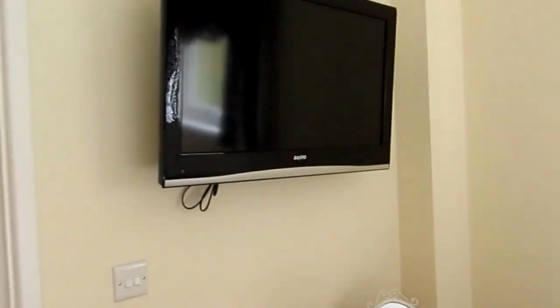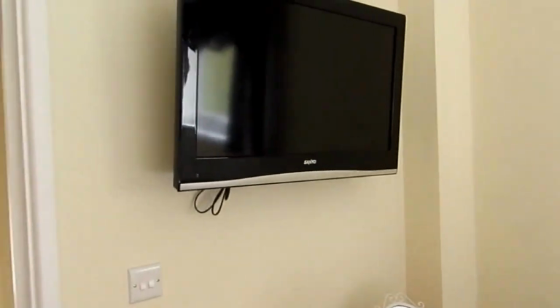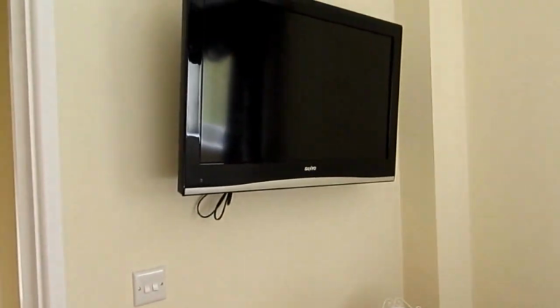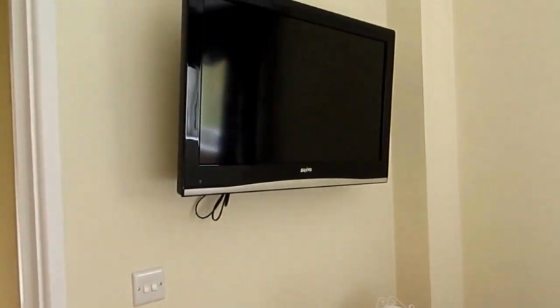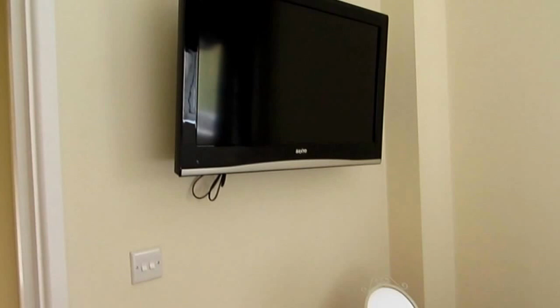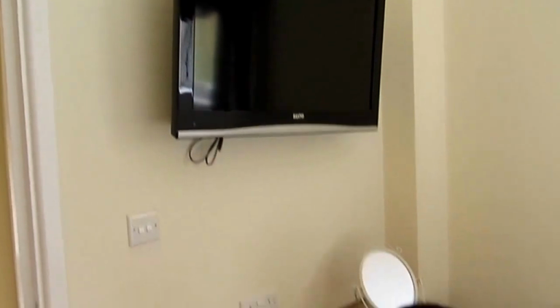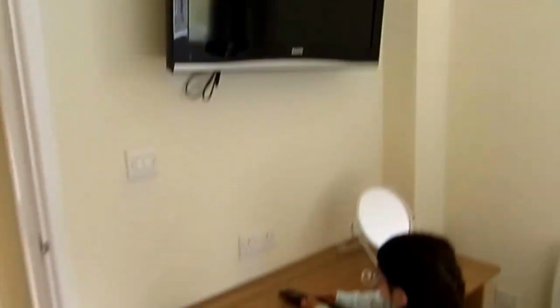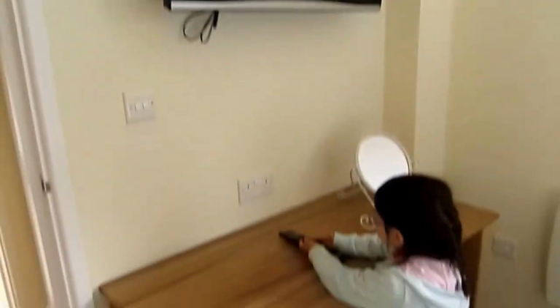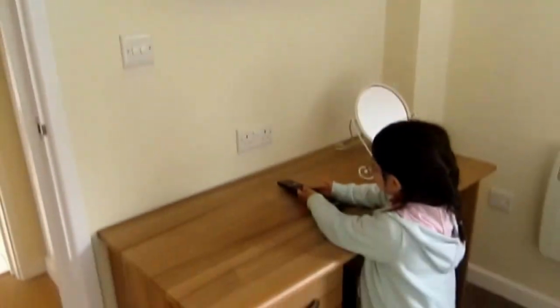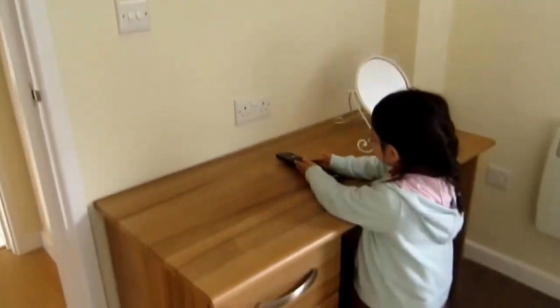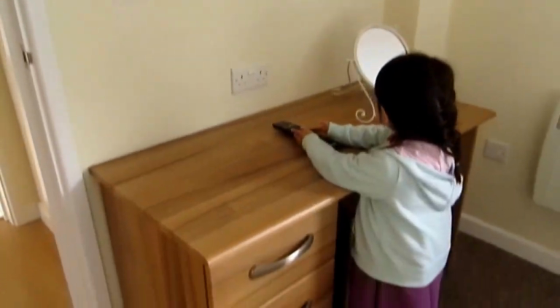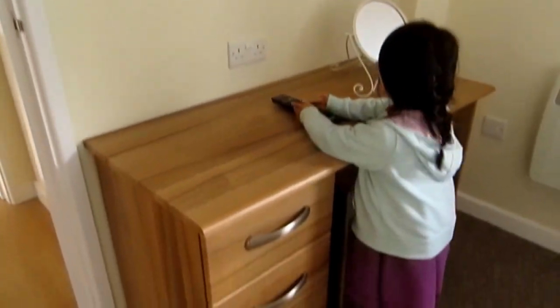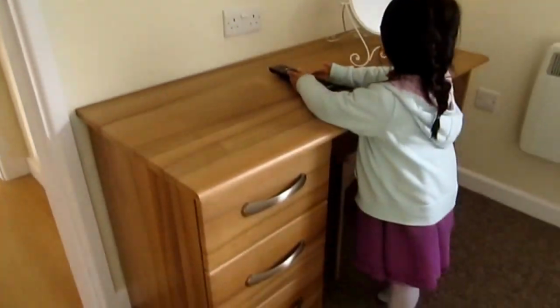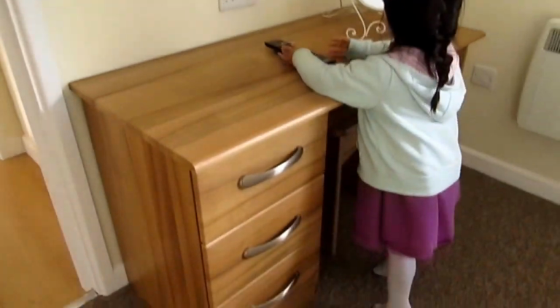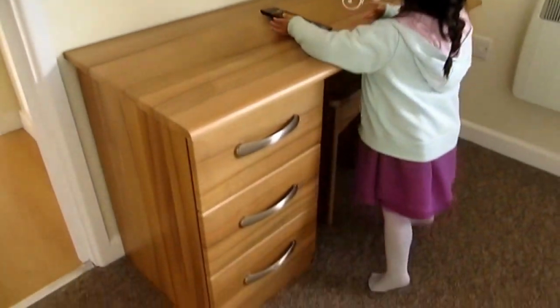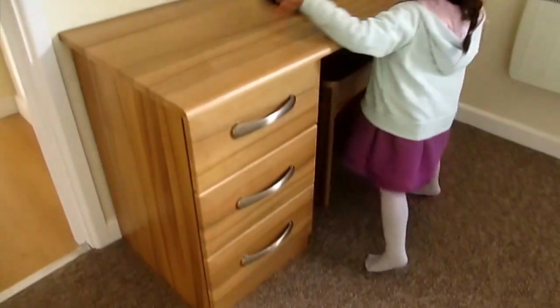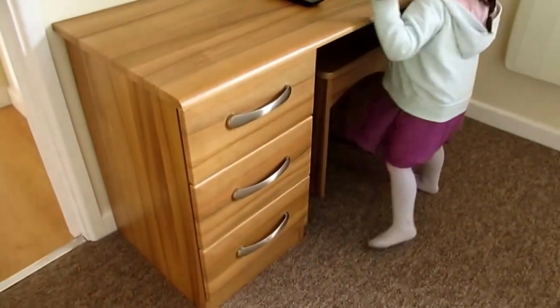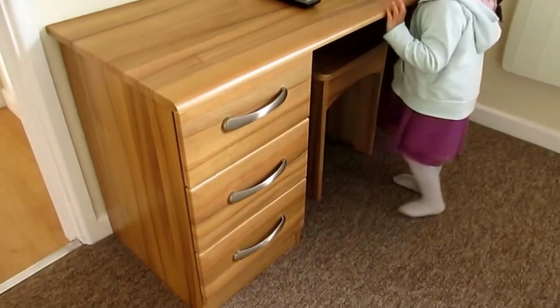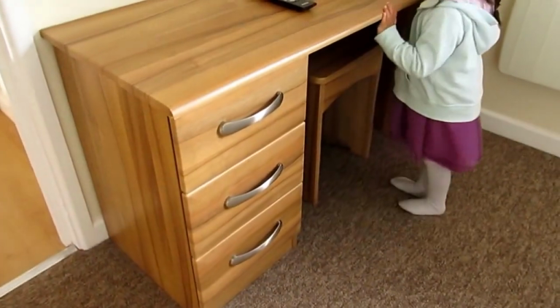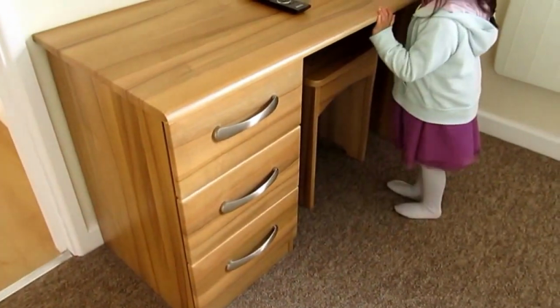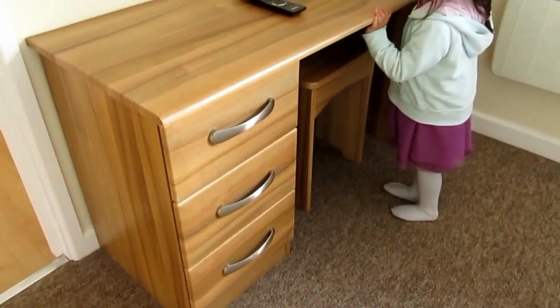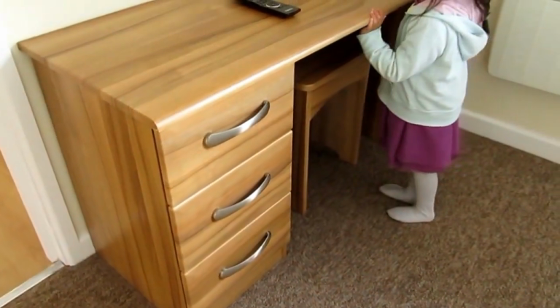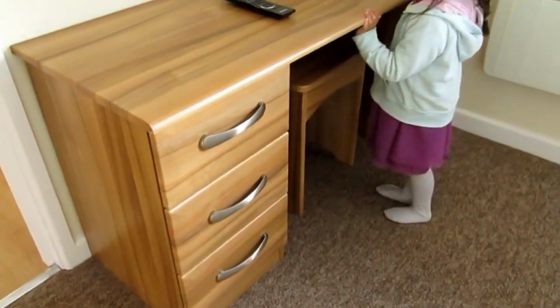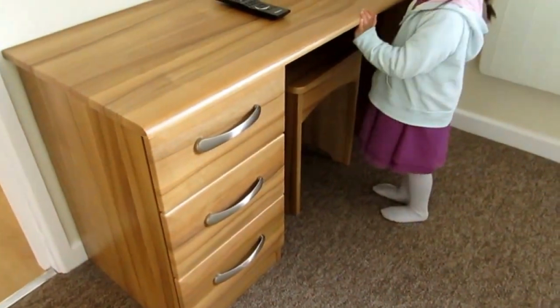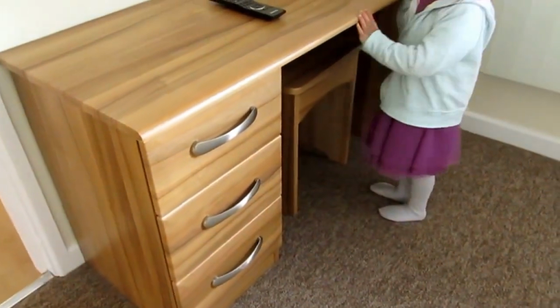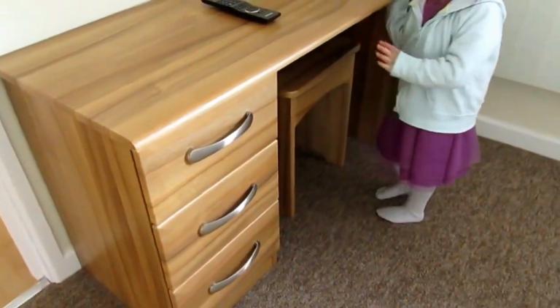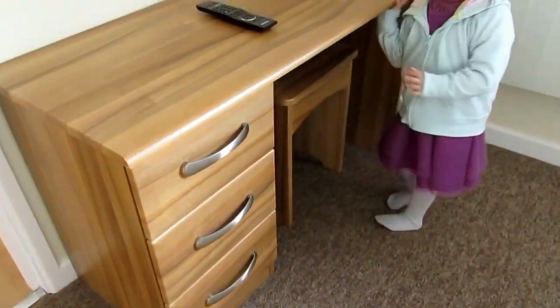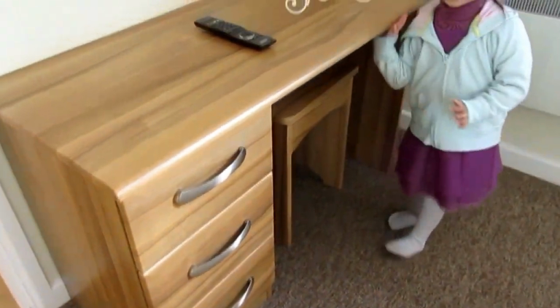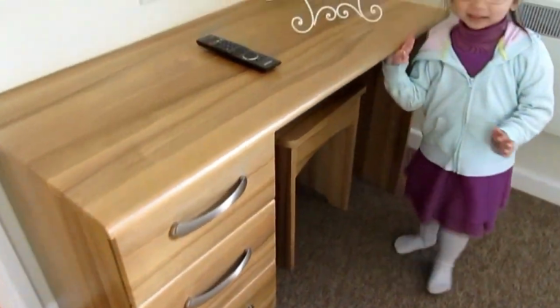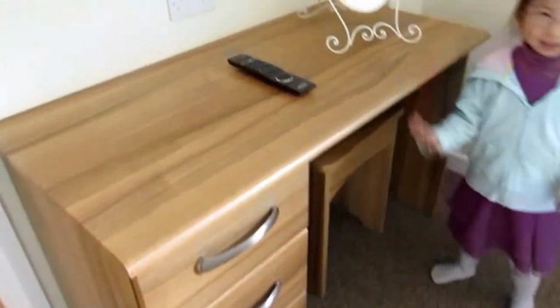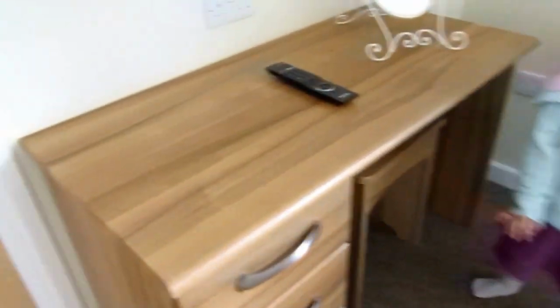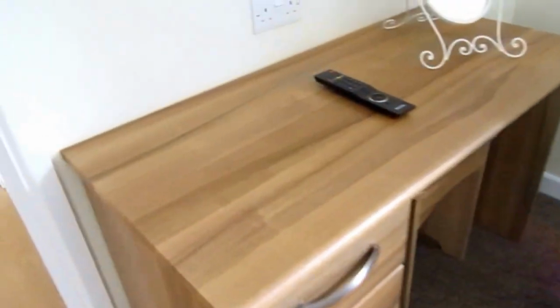Yes, I have my own TV. And you get the same mirror — there's a dressing table. Yes, the same mirror.